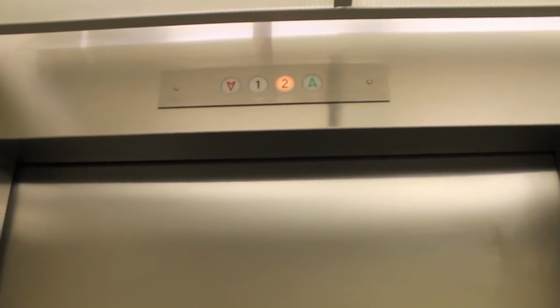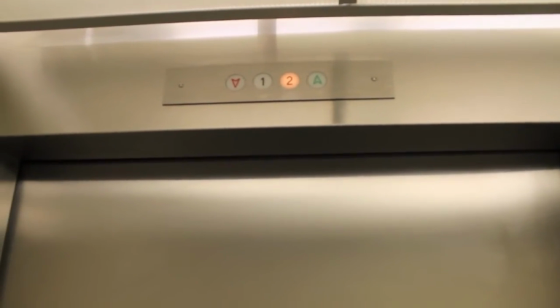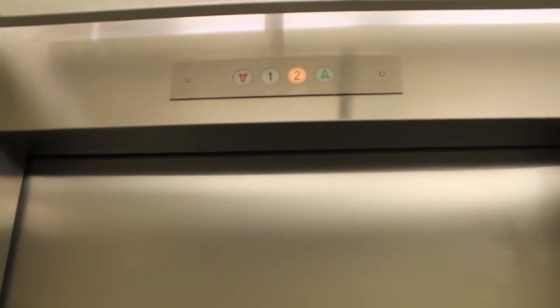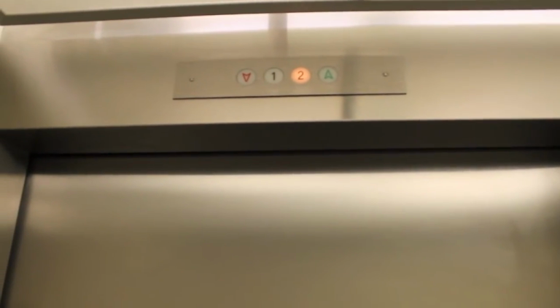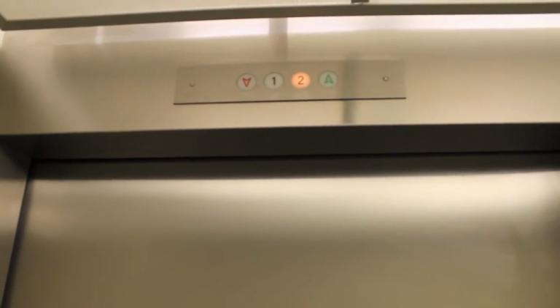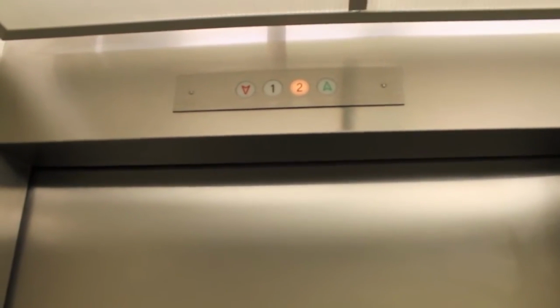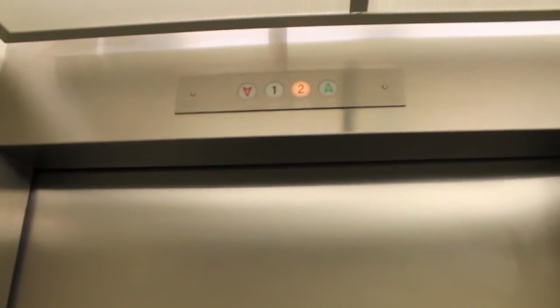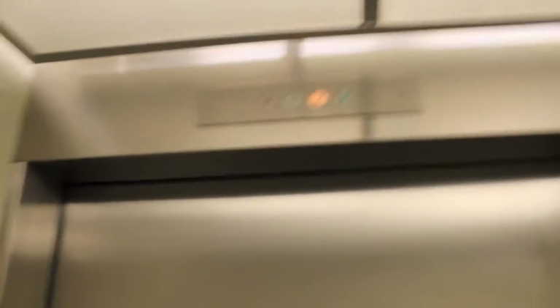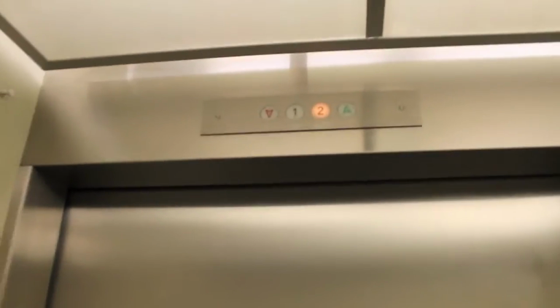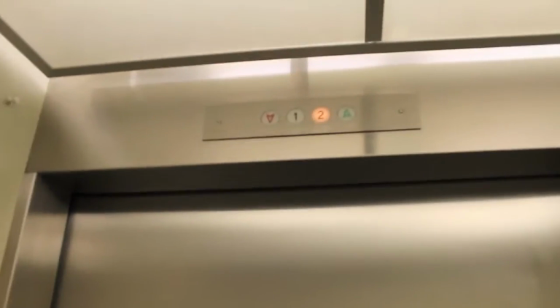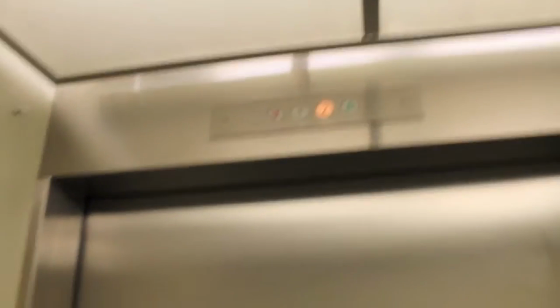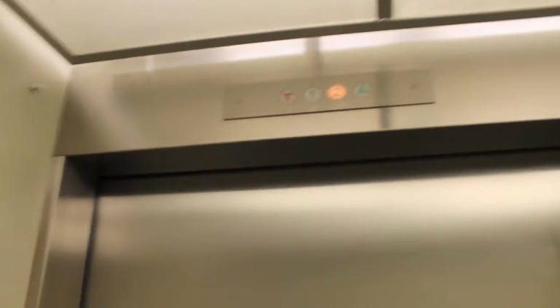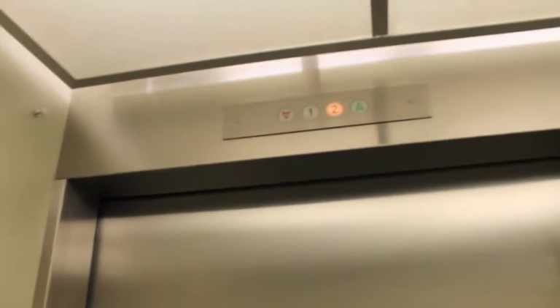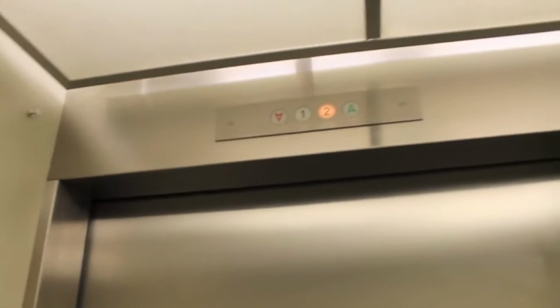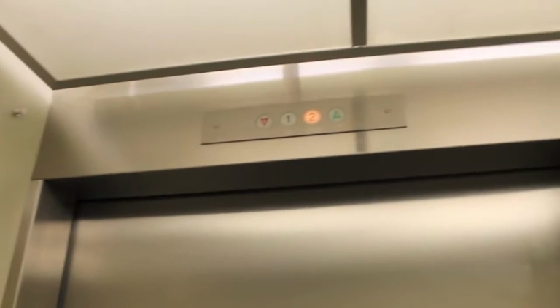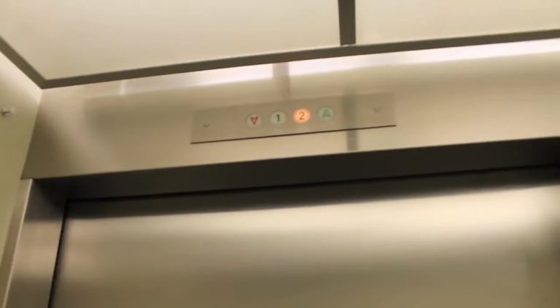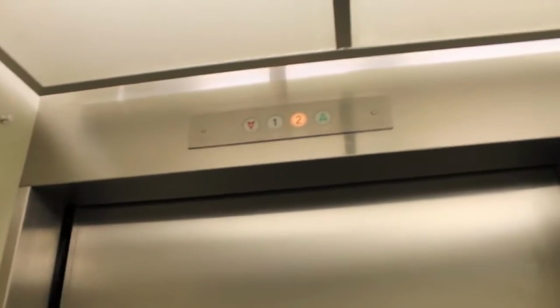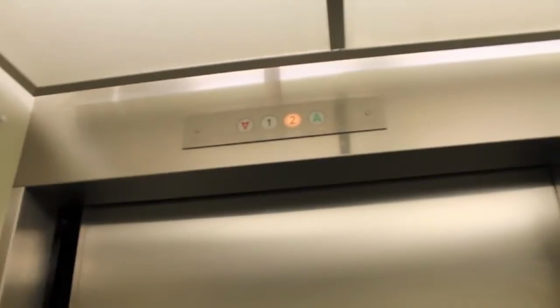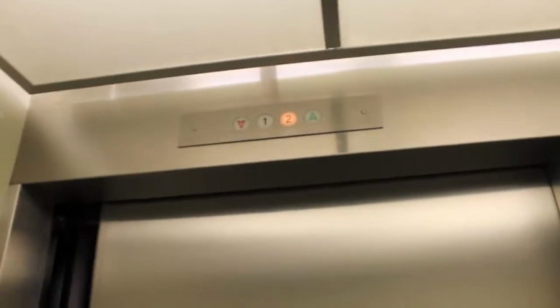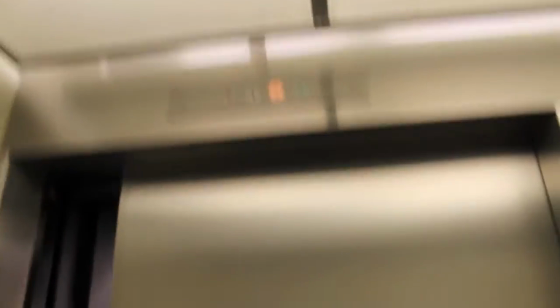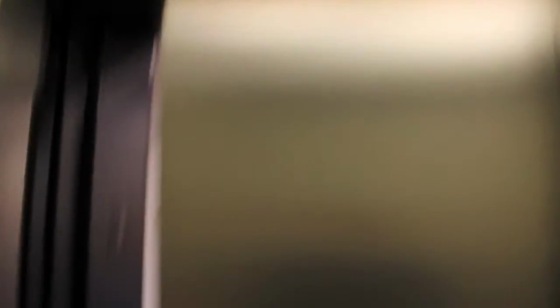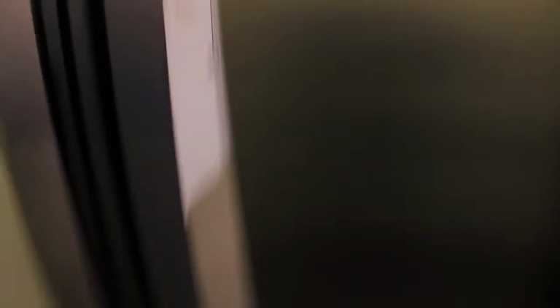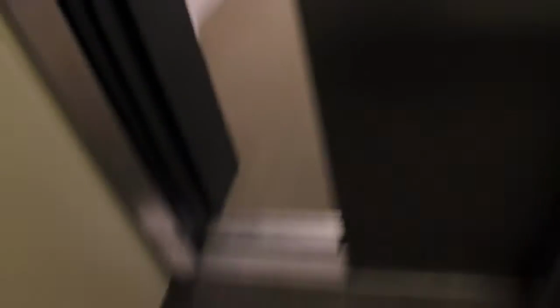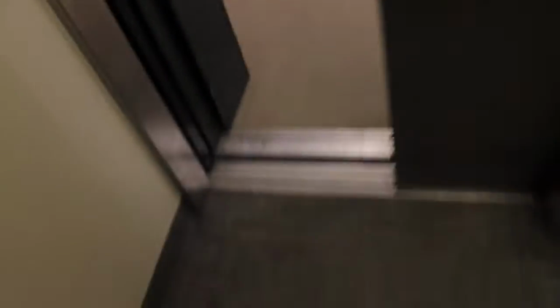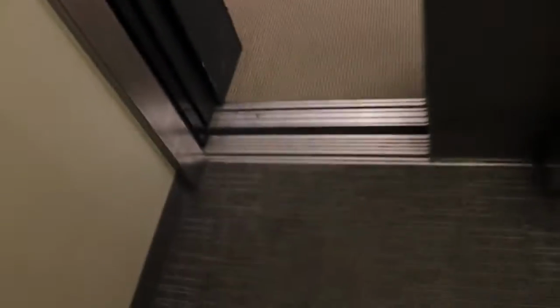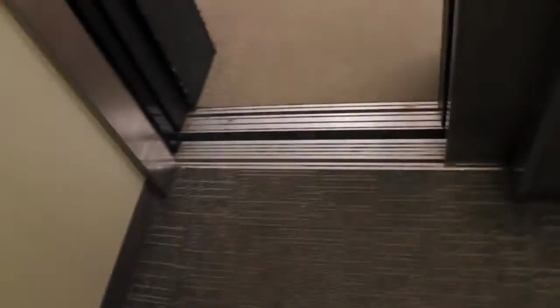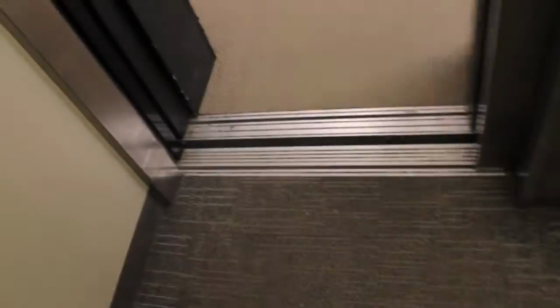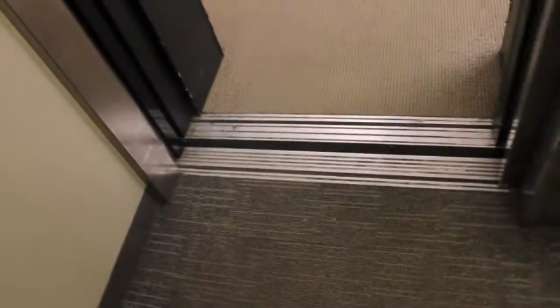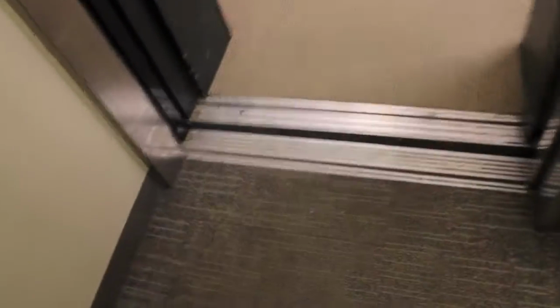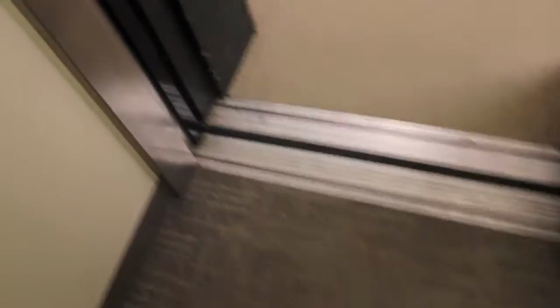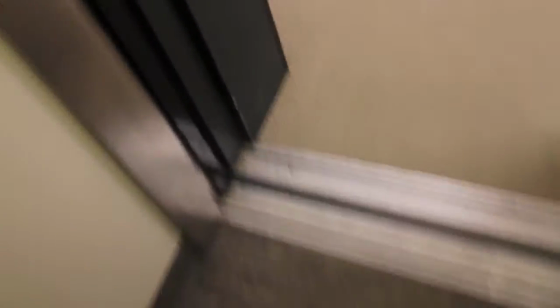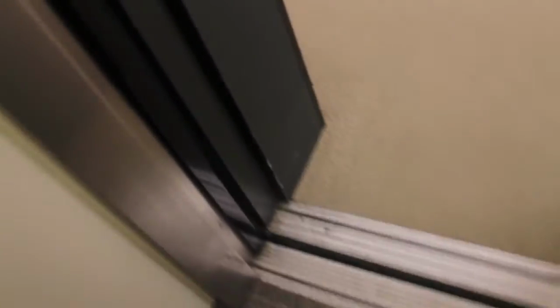I do have to be careful — there is a security camera in here, don't want to point at that.